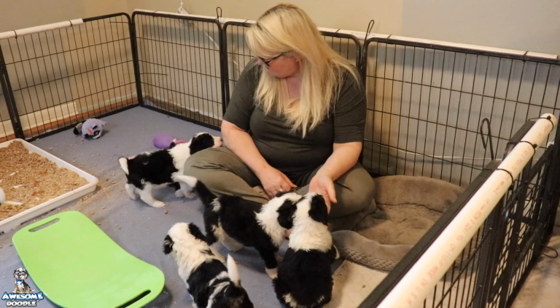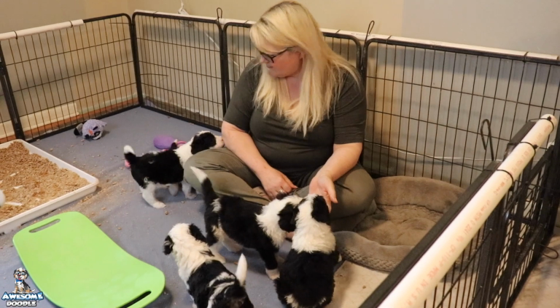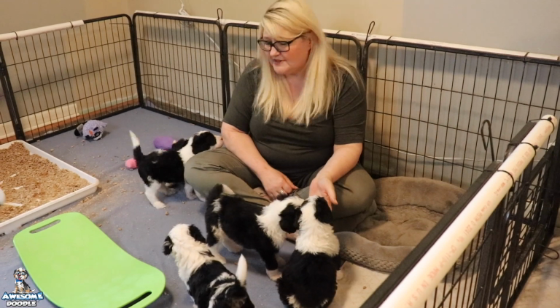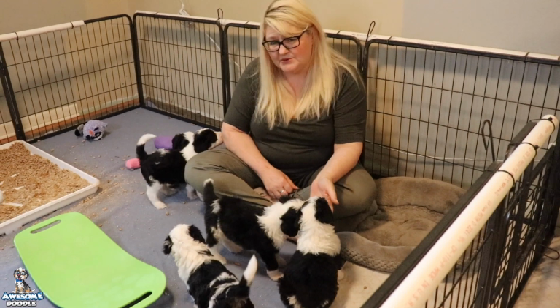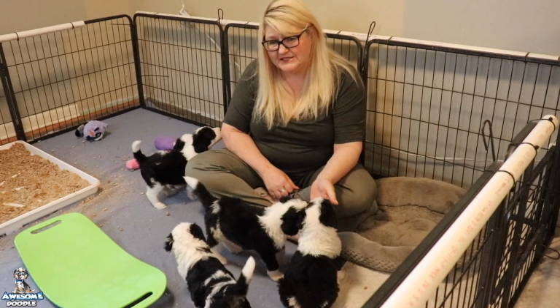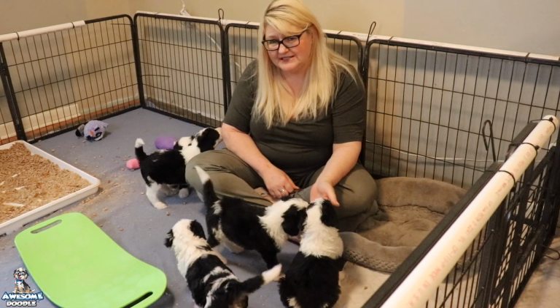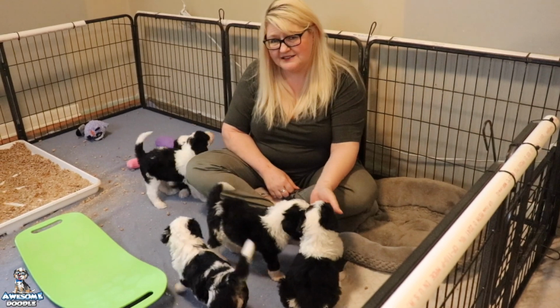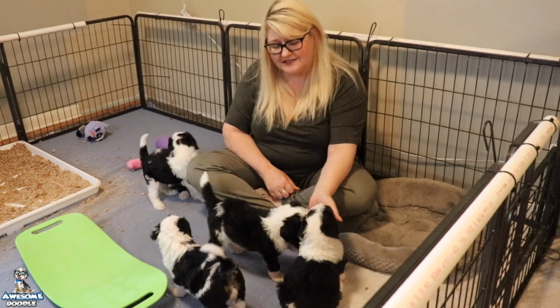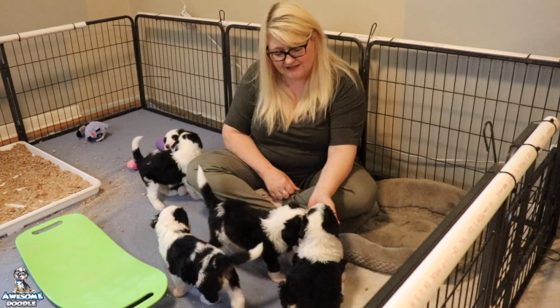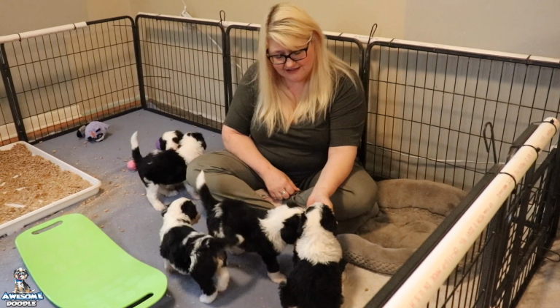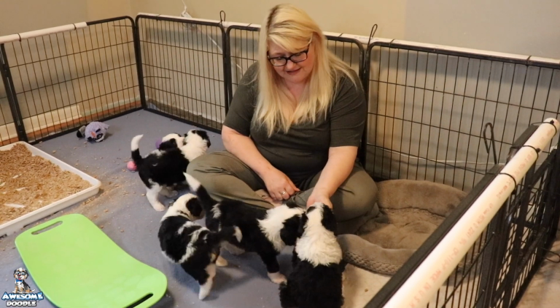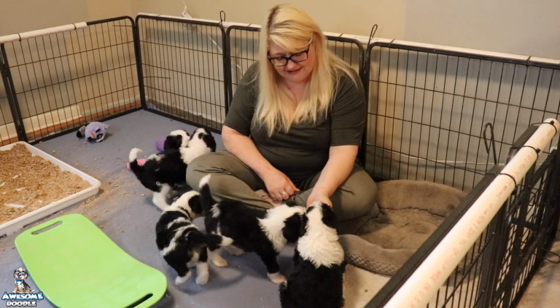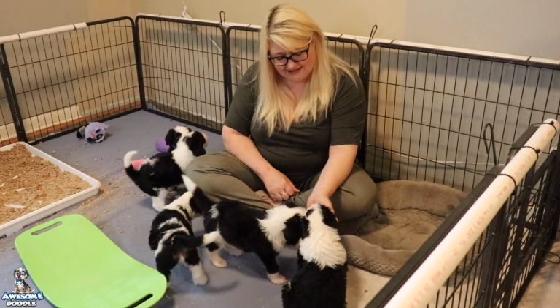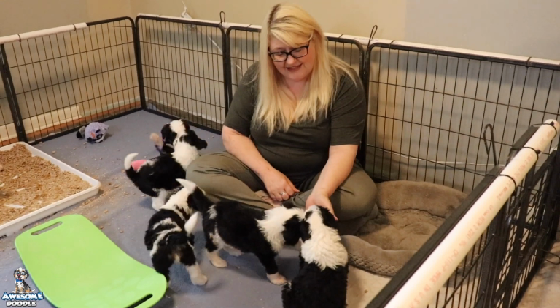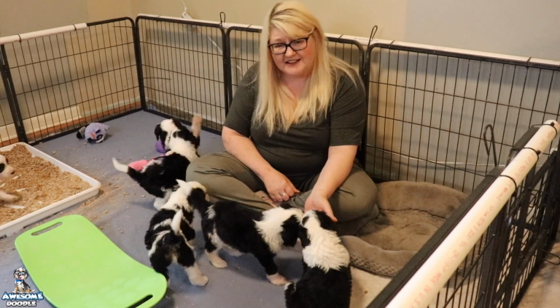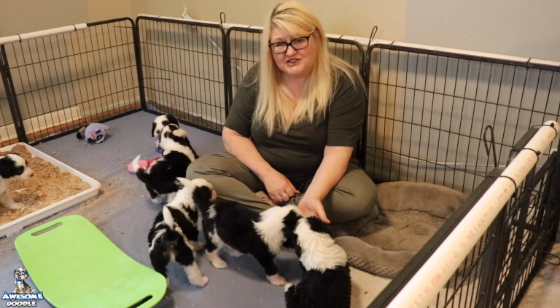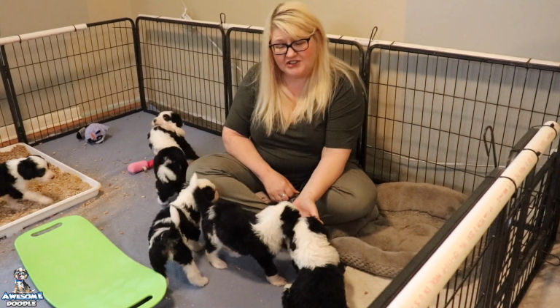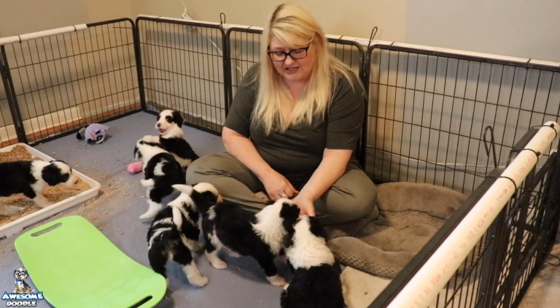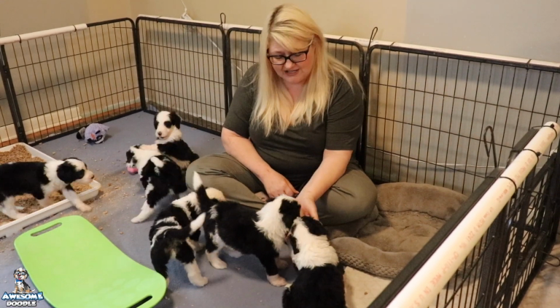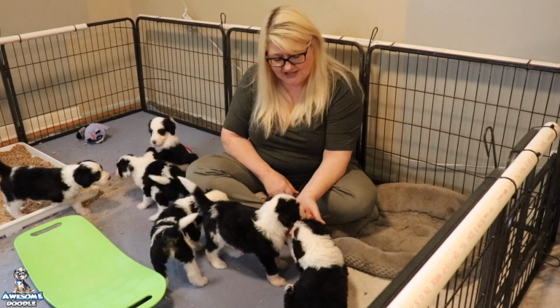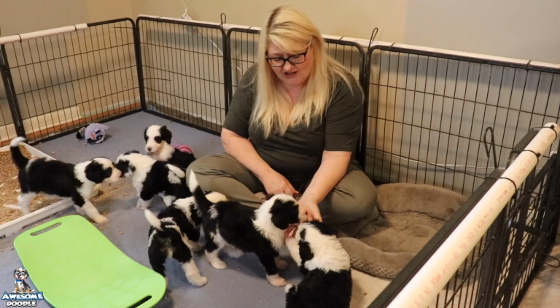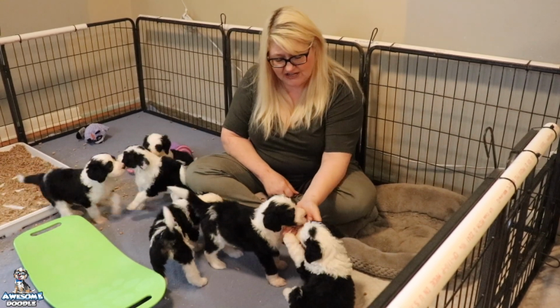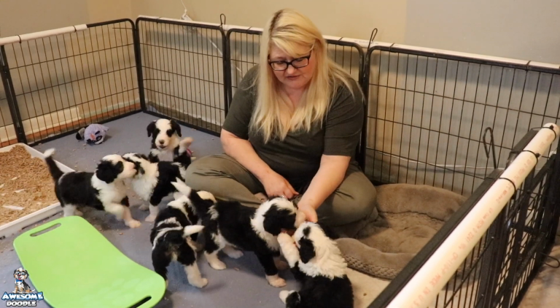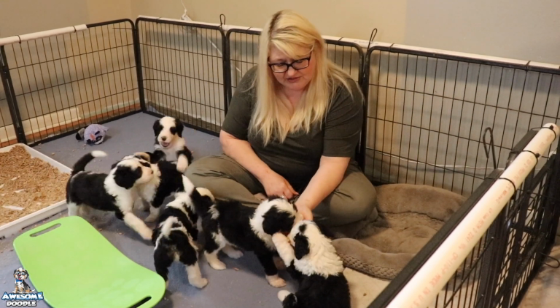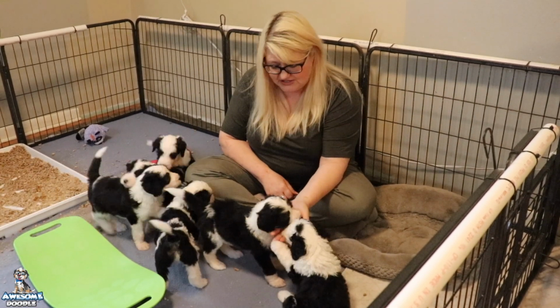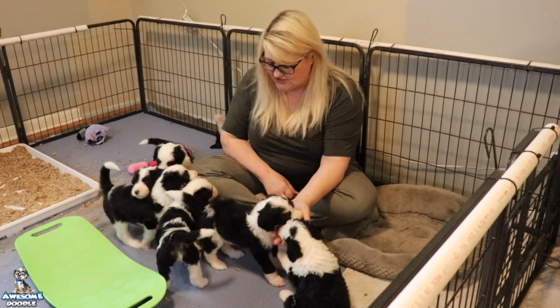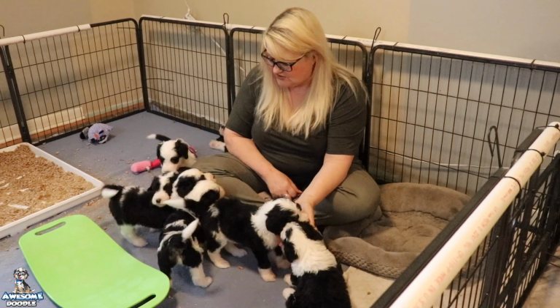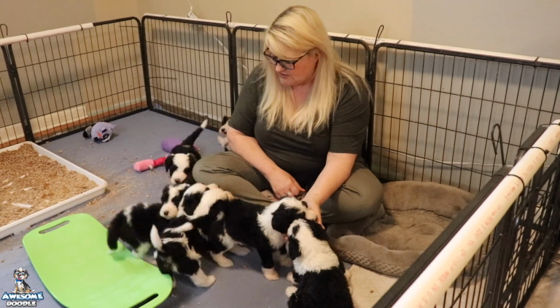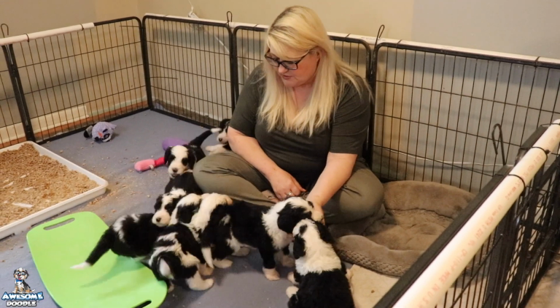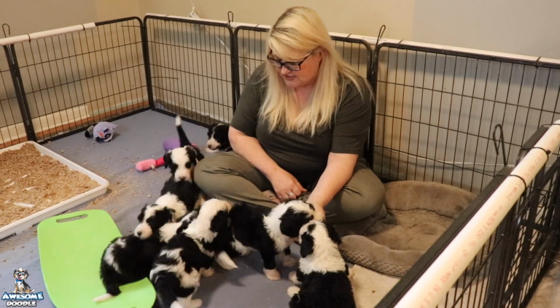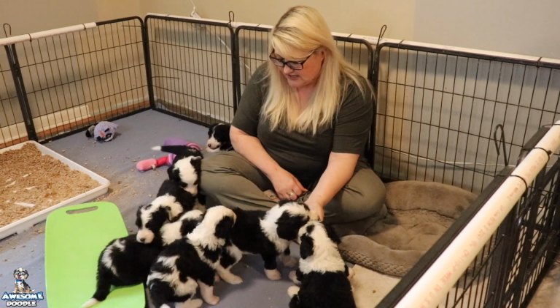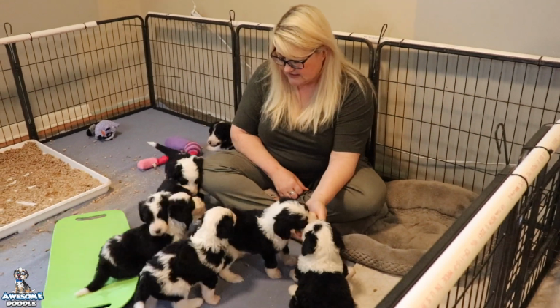They're pretty sassy and that's good. They all have really just good personalities.